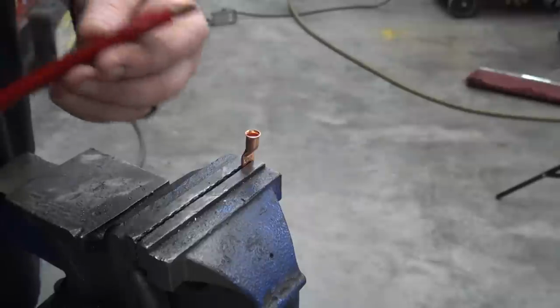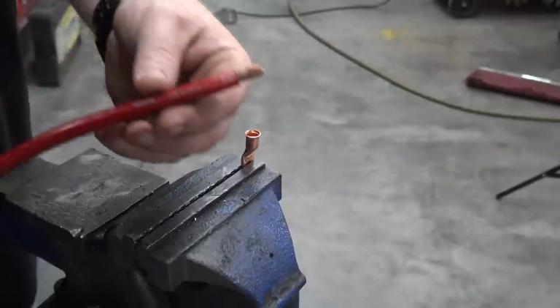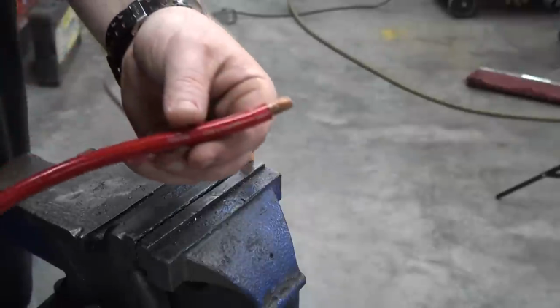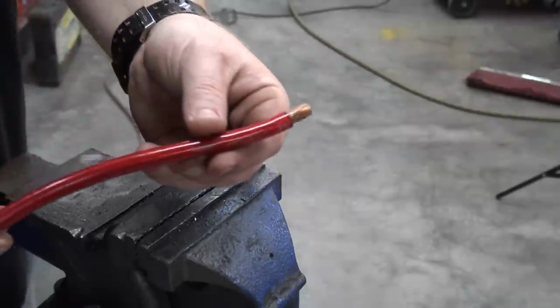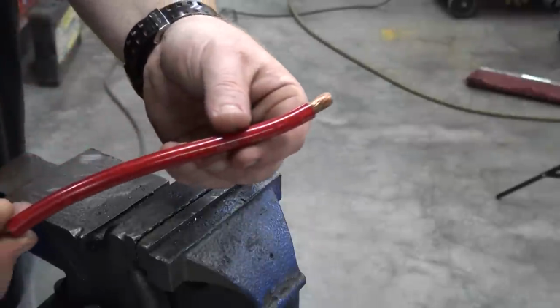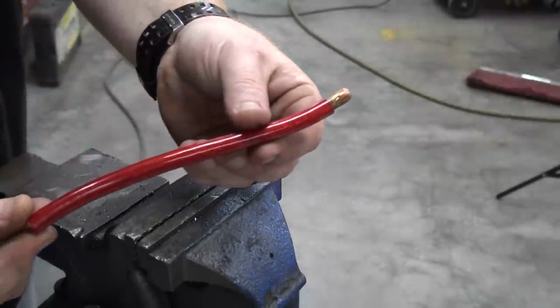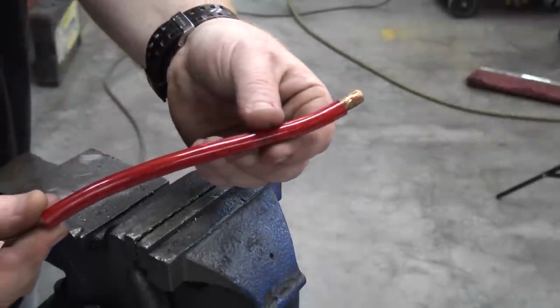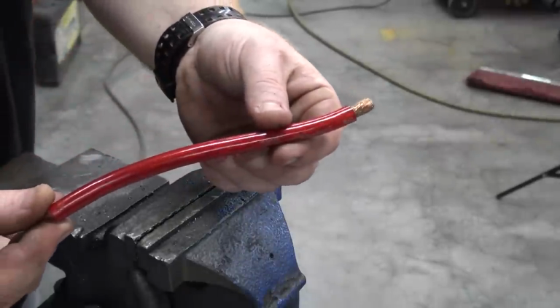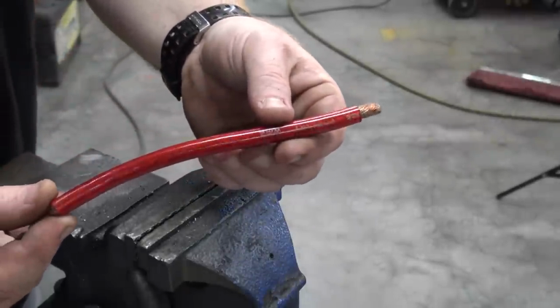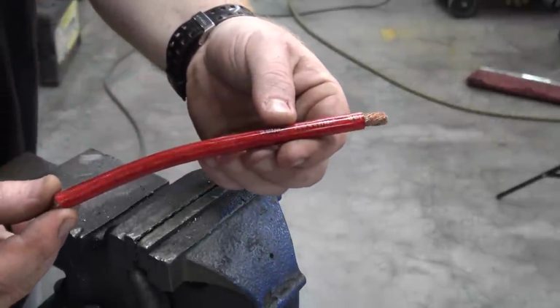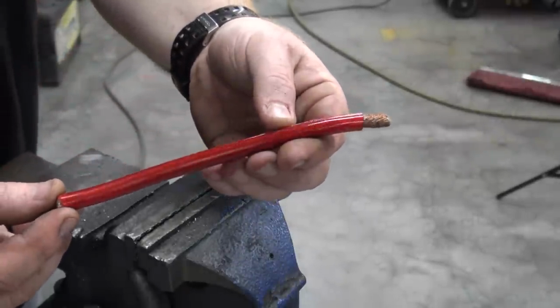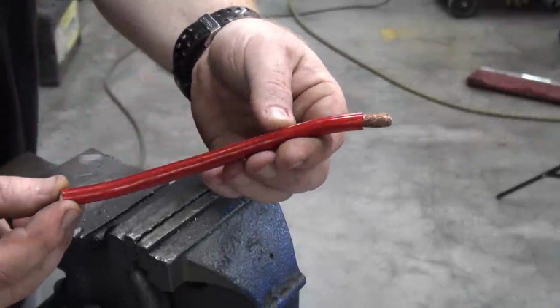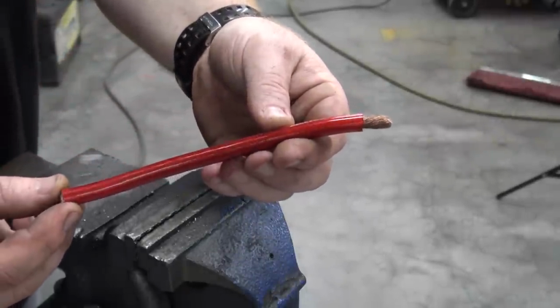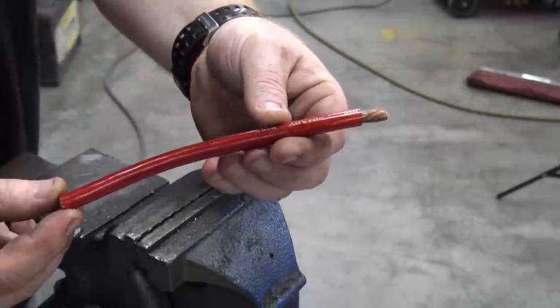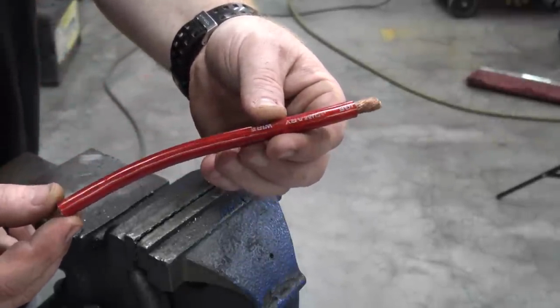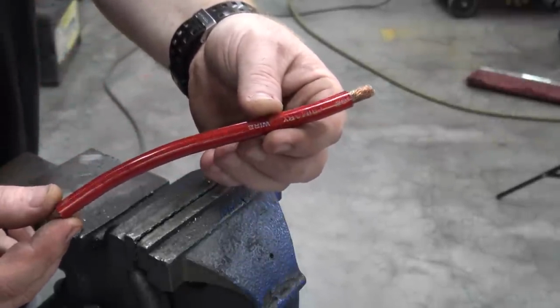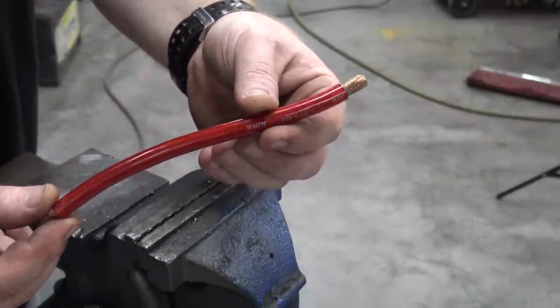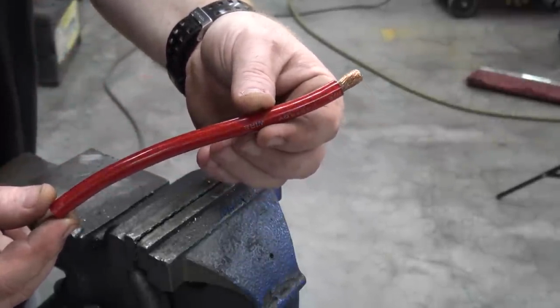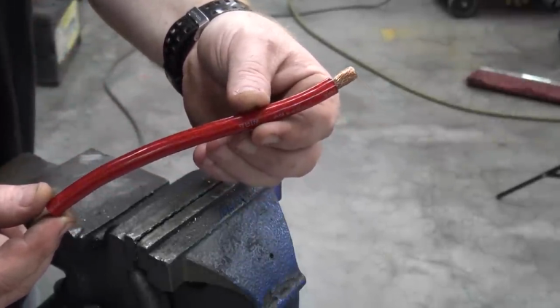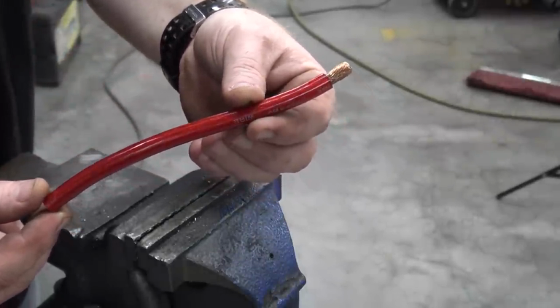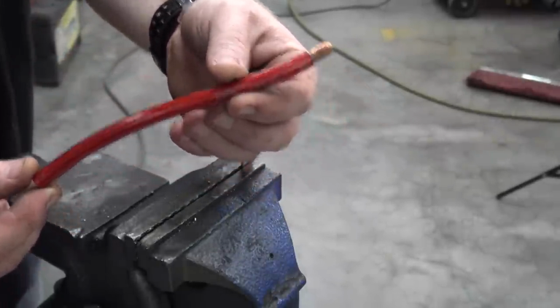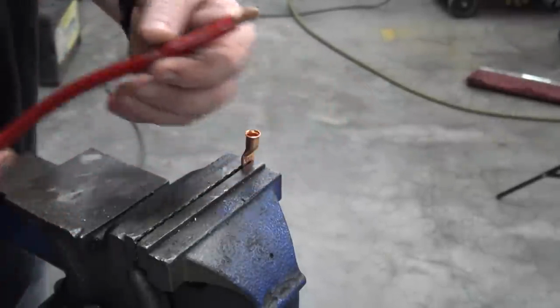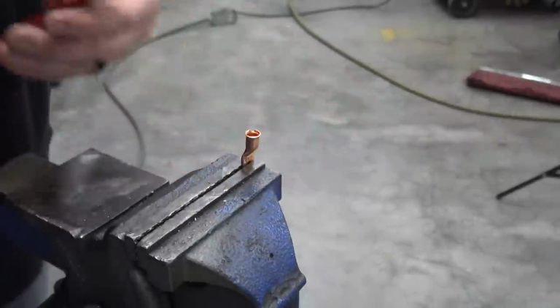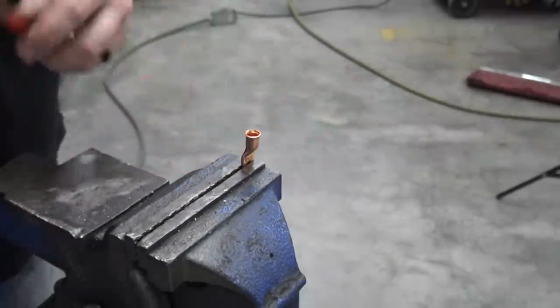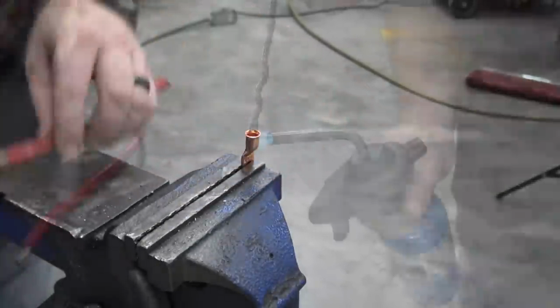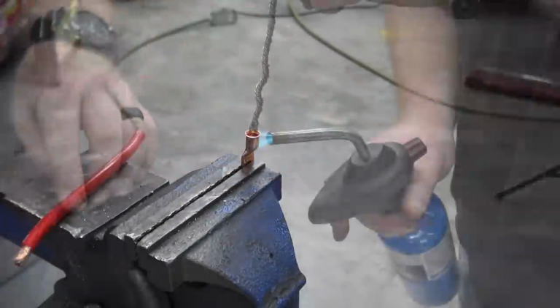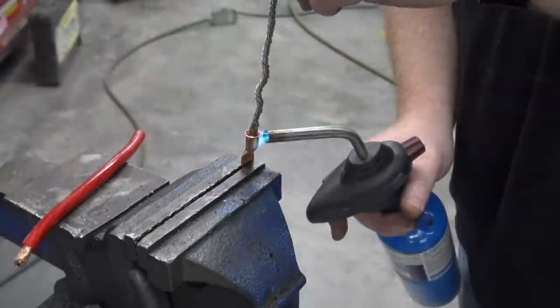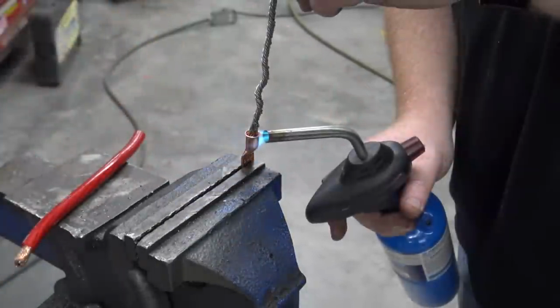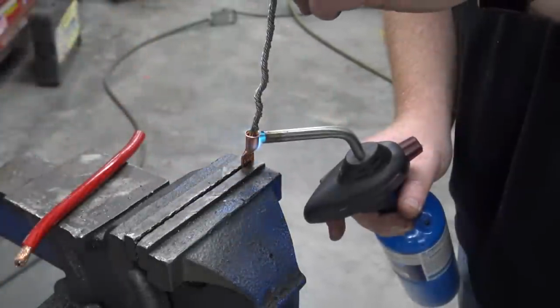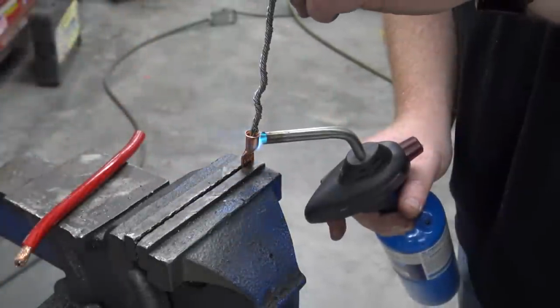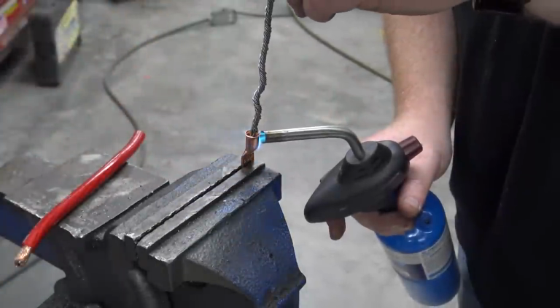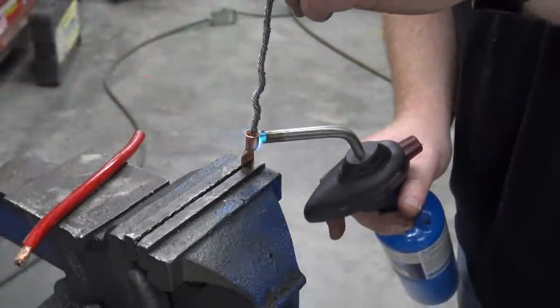Take an eight-inch run of four-gauge wire and crimp or solder a five-sixteenths ring terminal on each side.